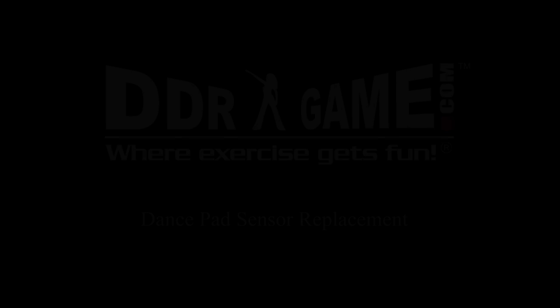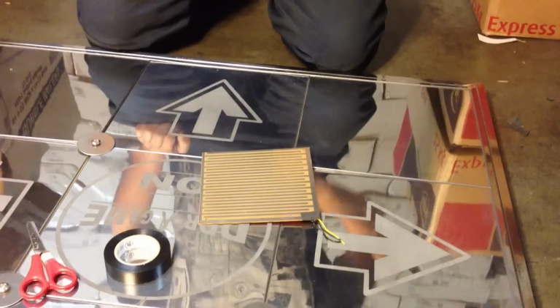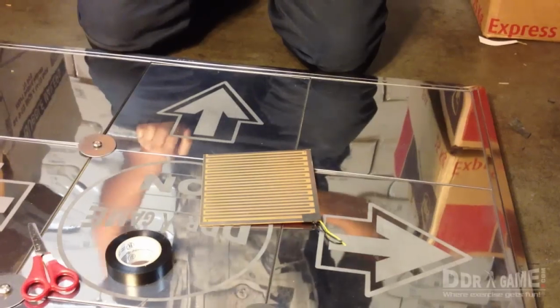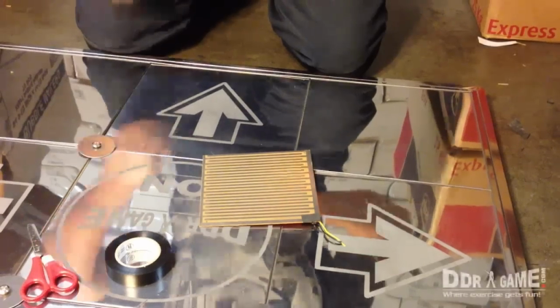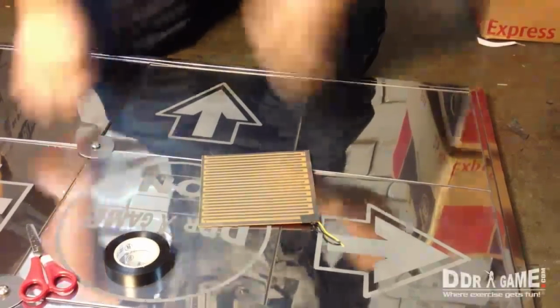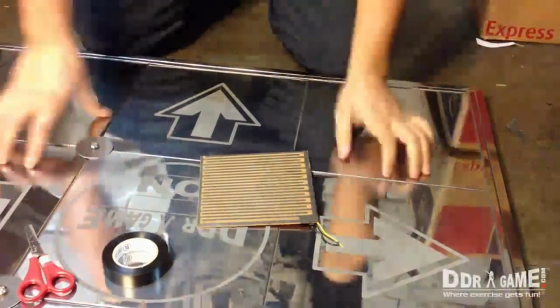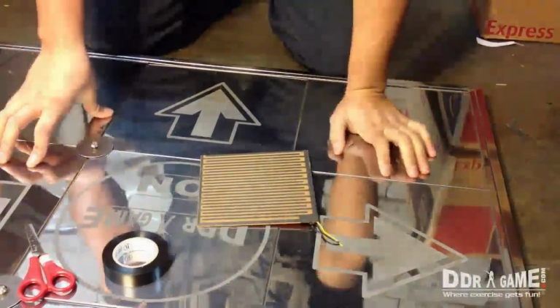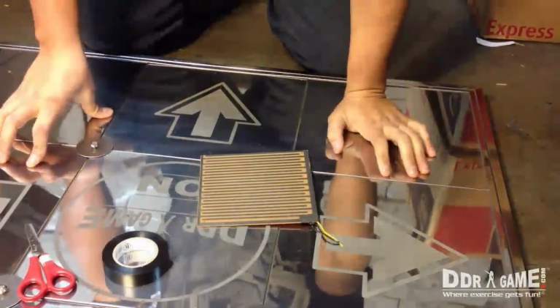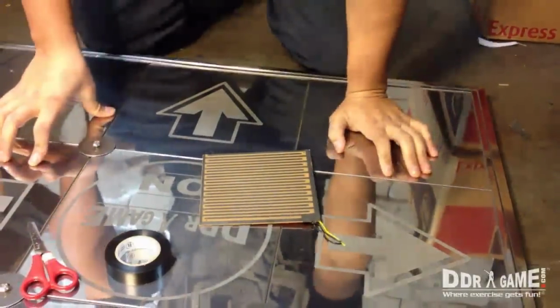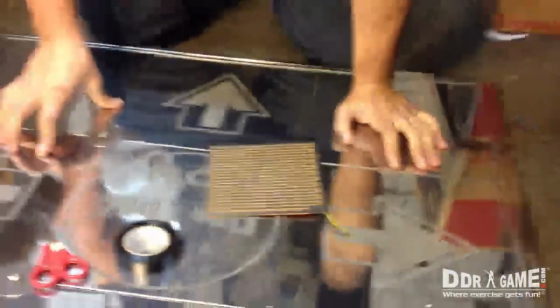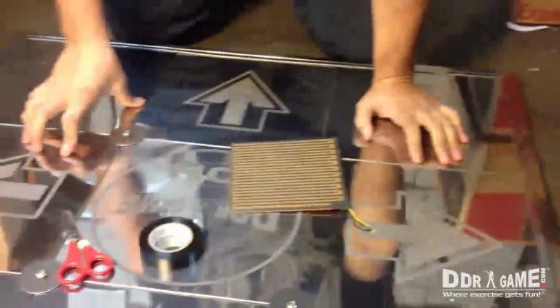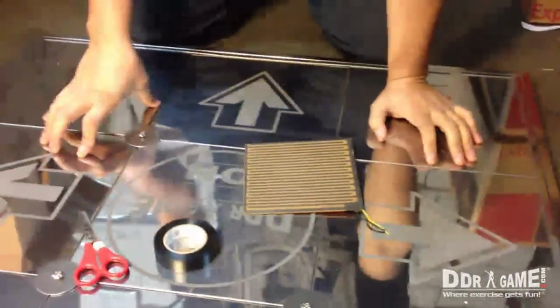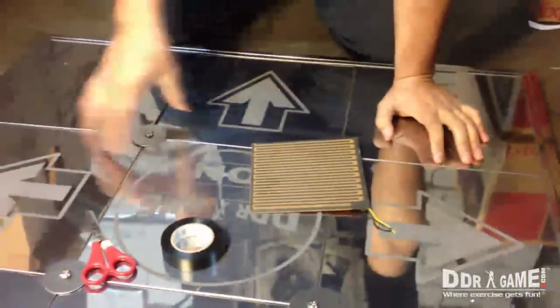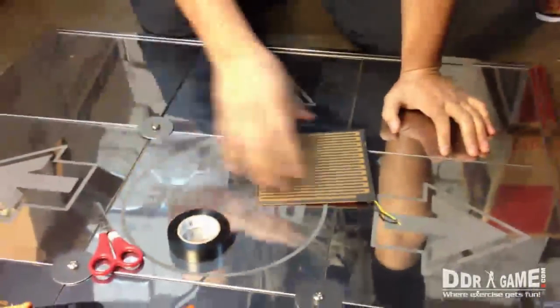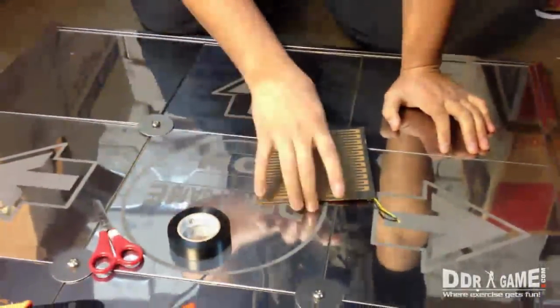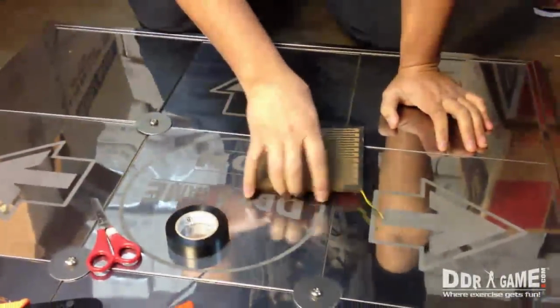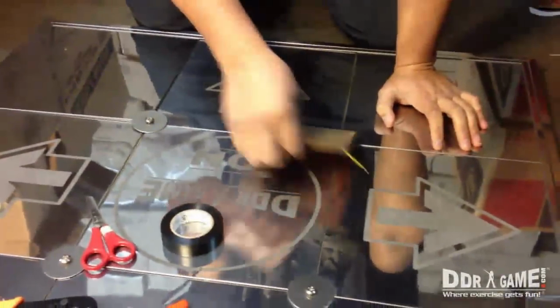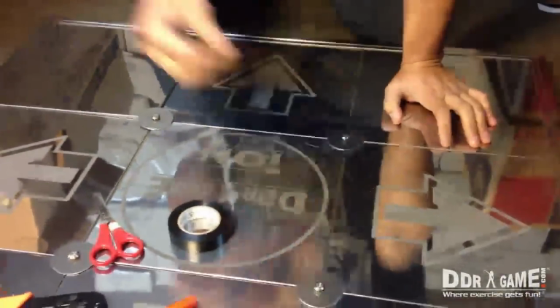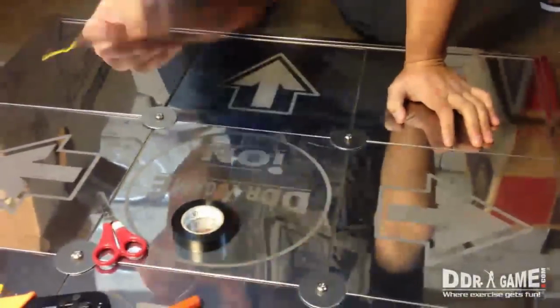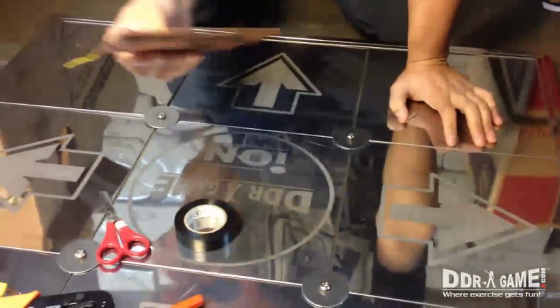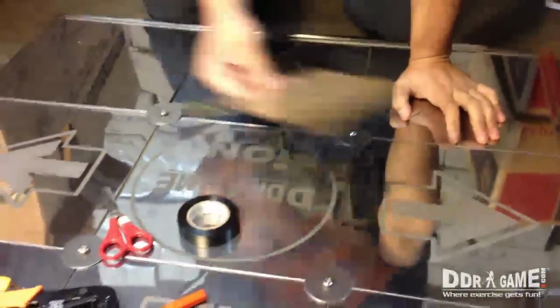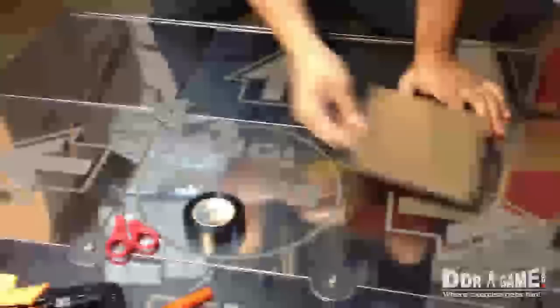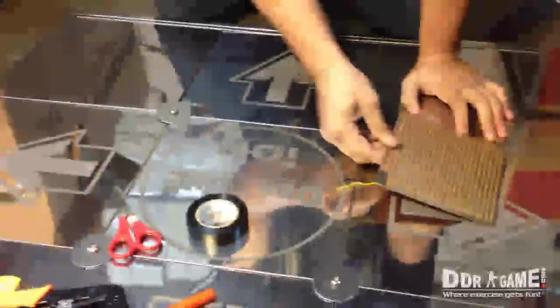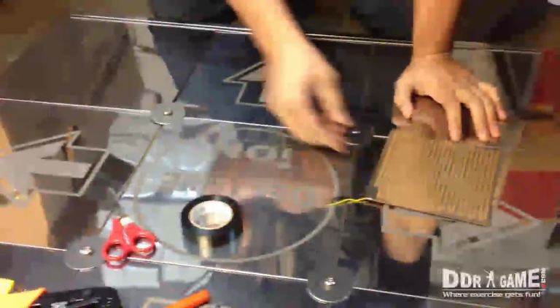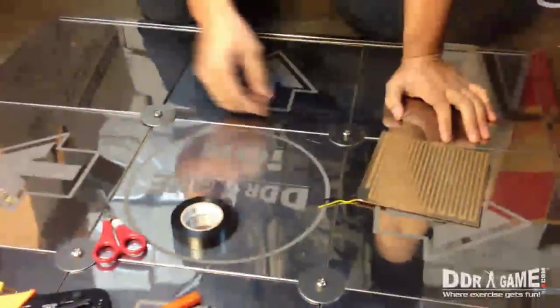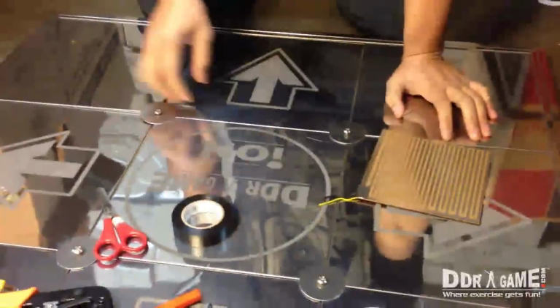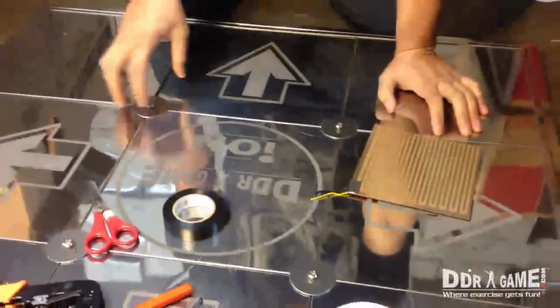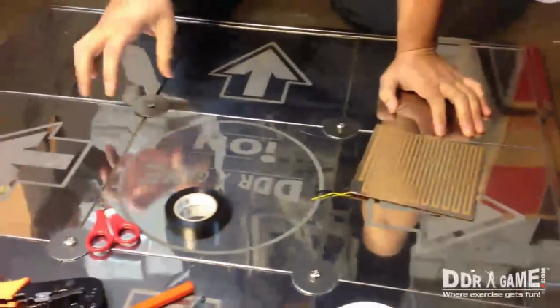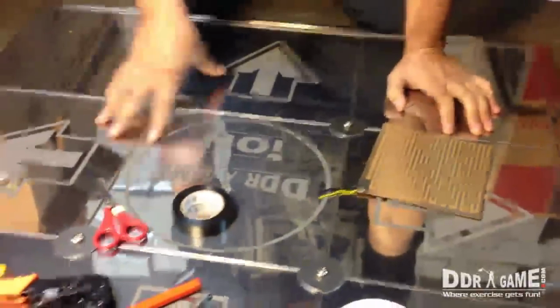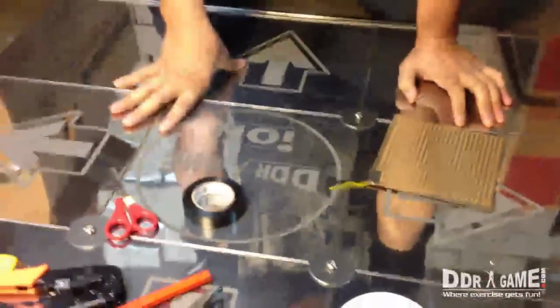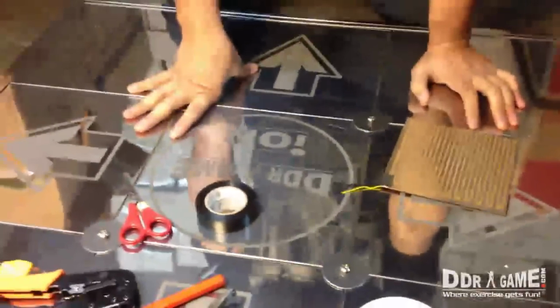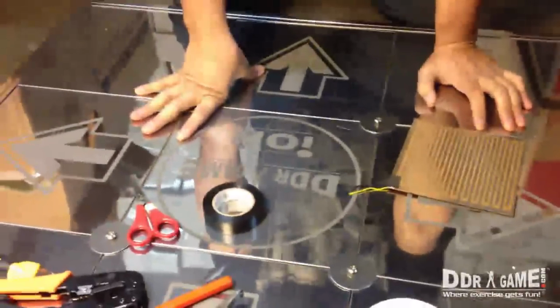Today I'm going to show you guys how to change a sensor board on a metal dance pad.